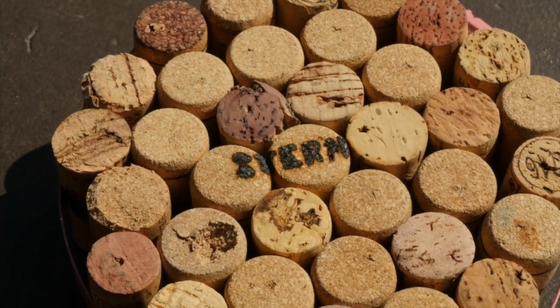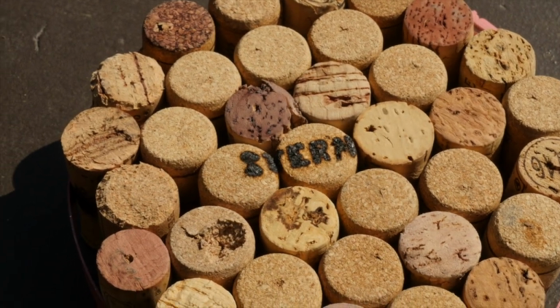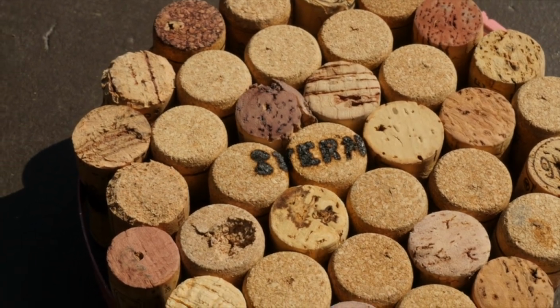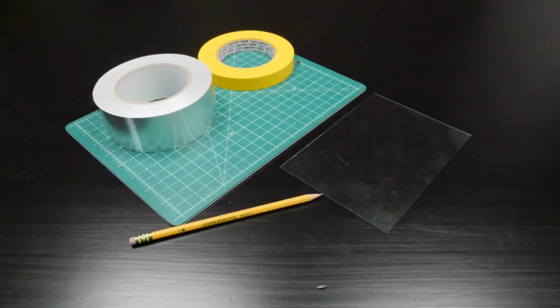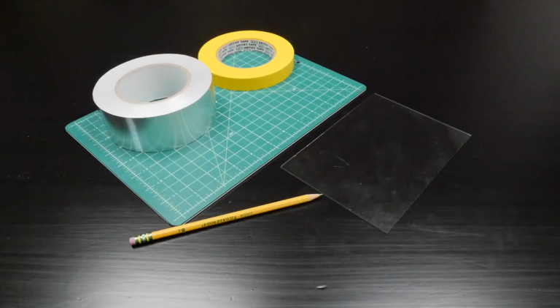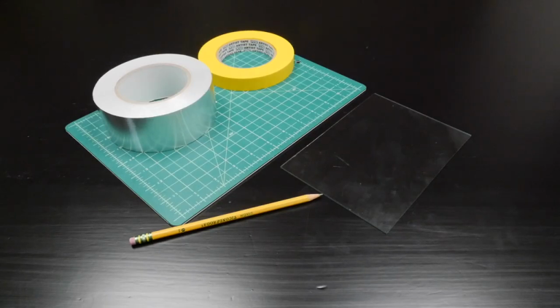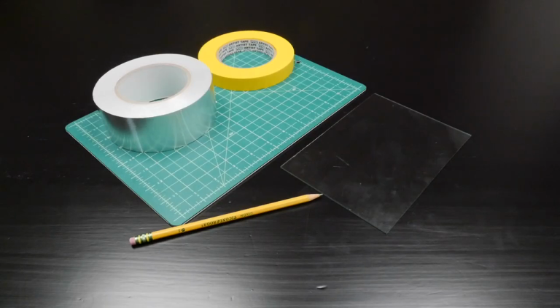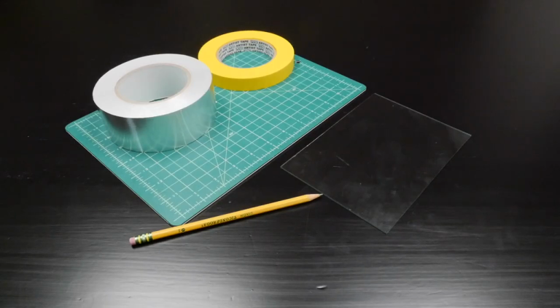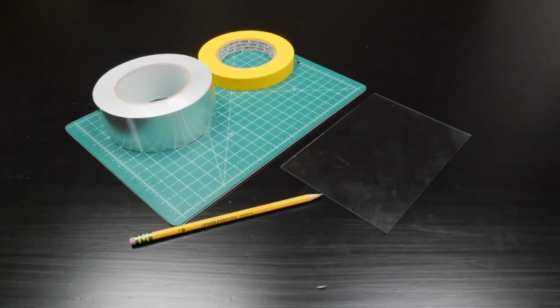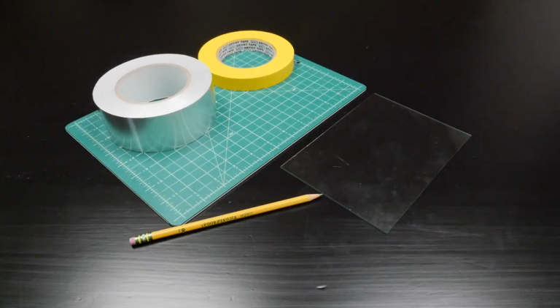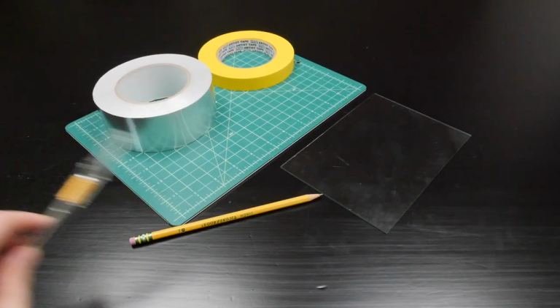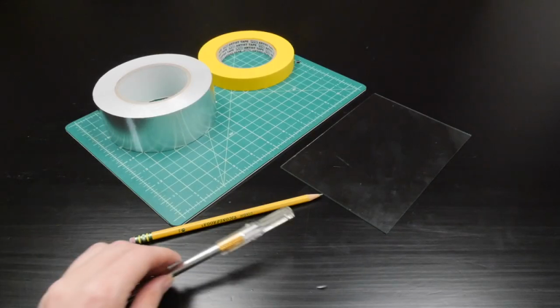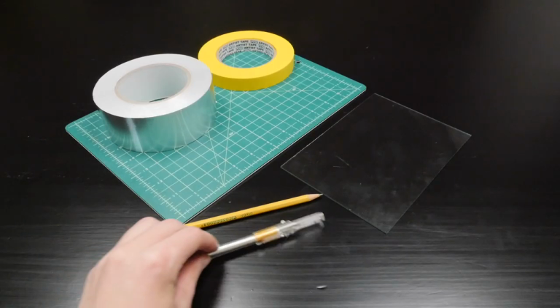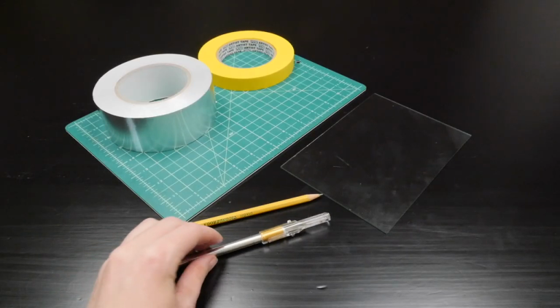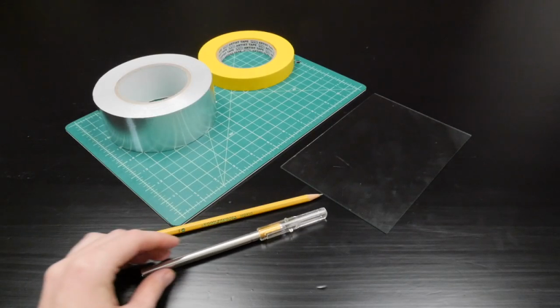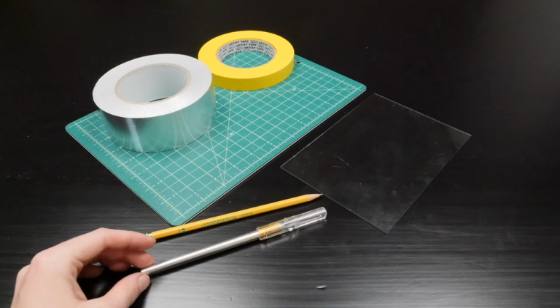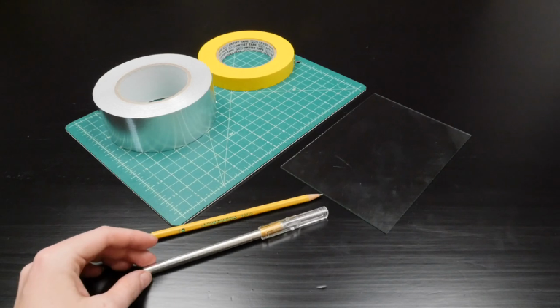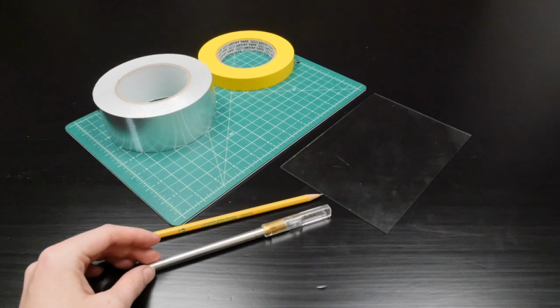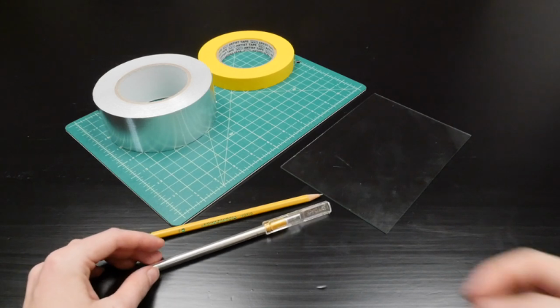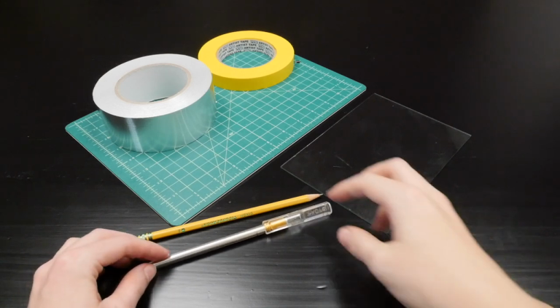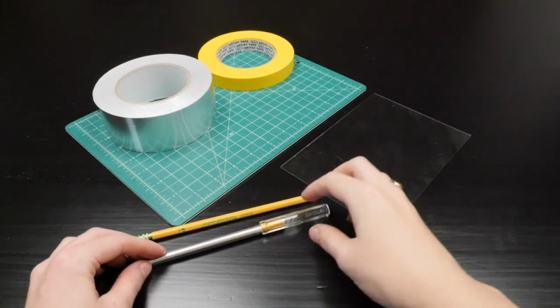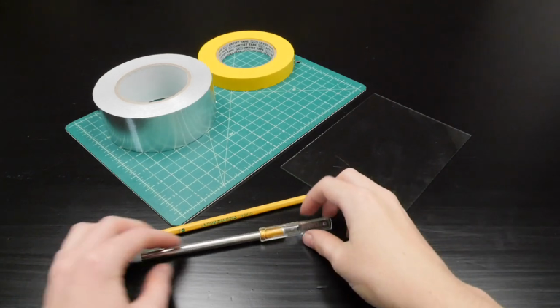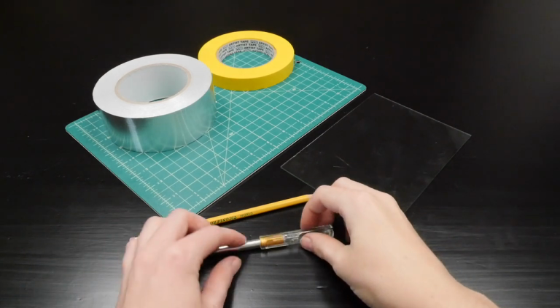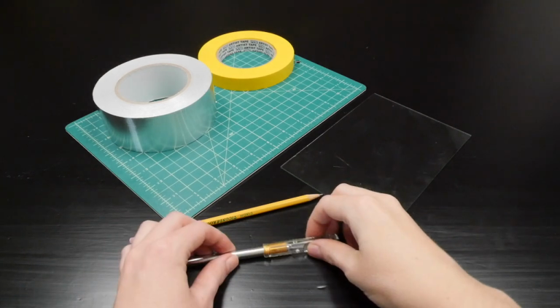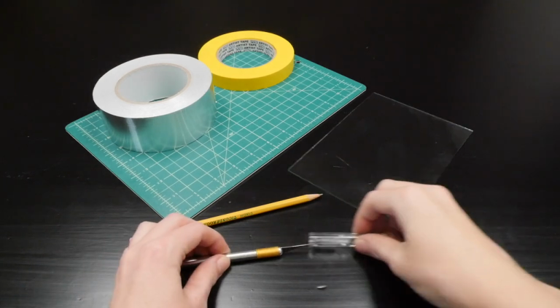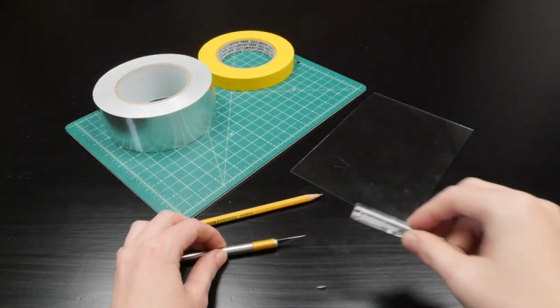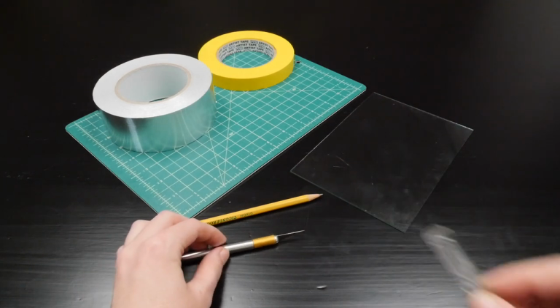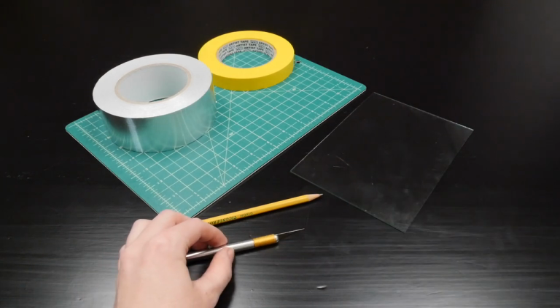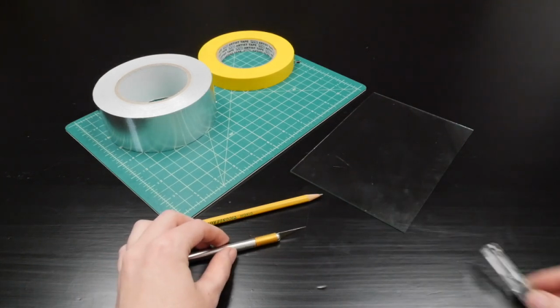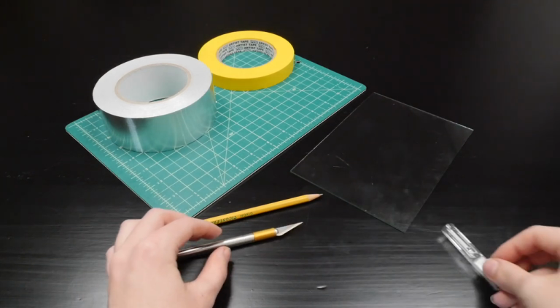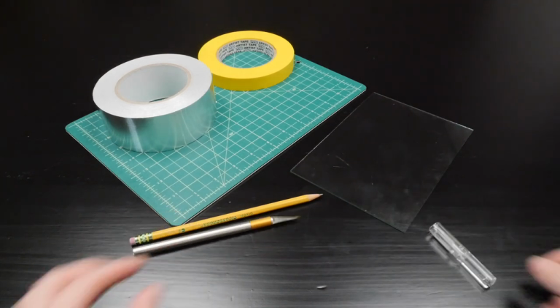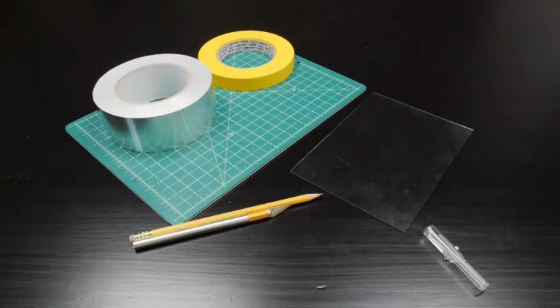You'll need a piece of glass, like from a picture frame, and some aluminum duct tape, a cutting mat, and a craft knife.